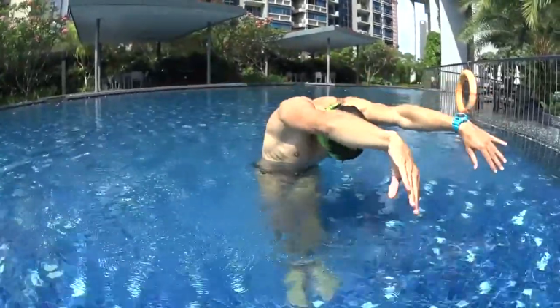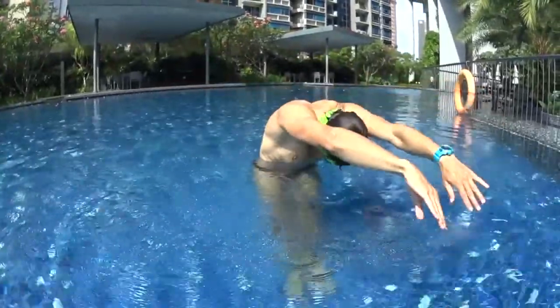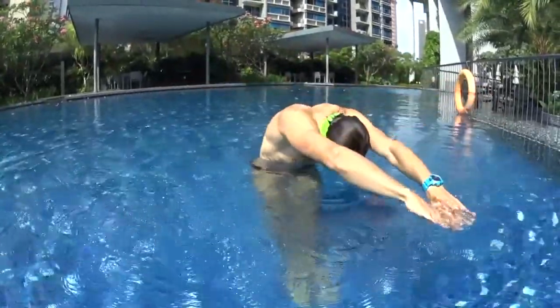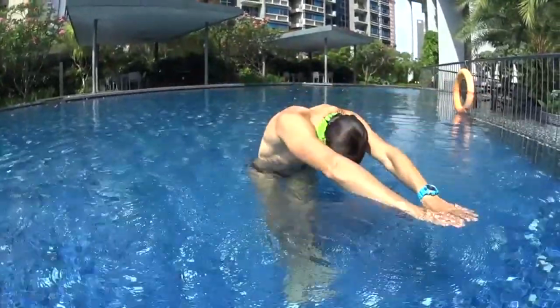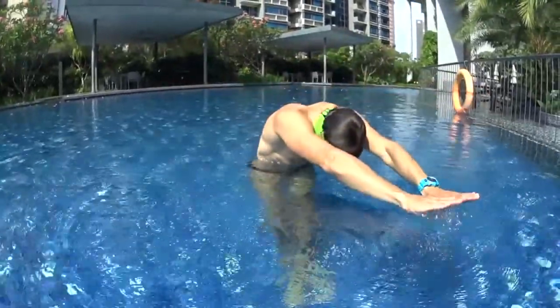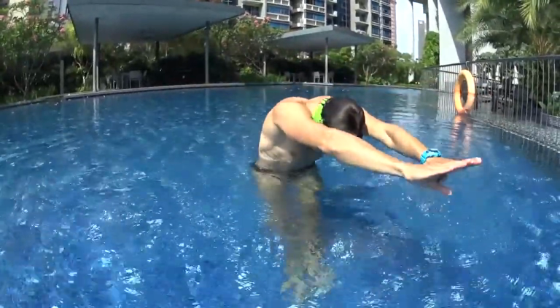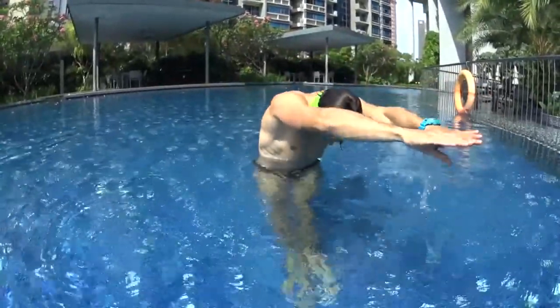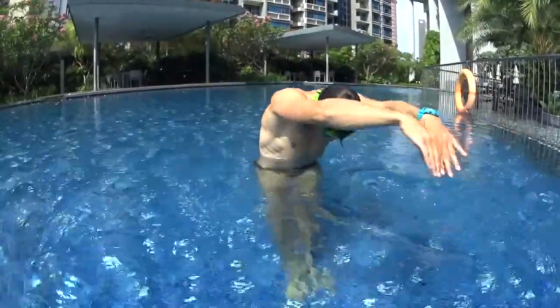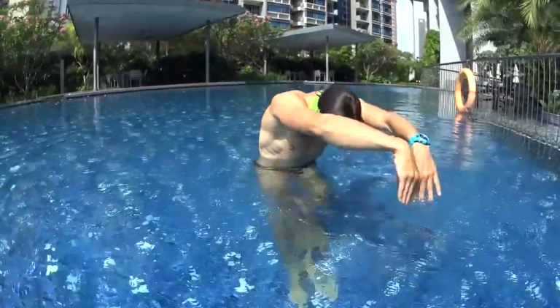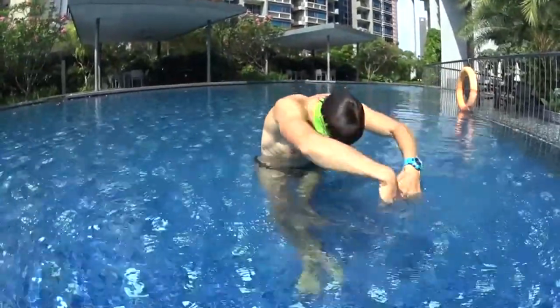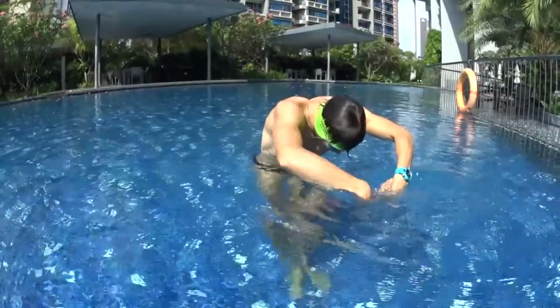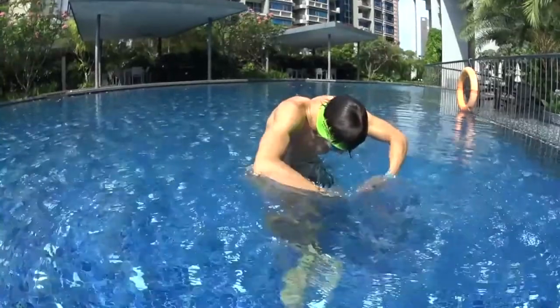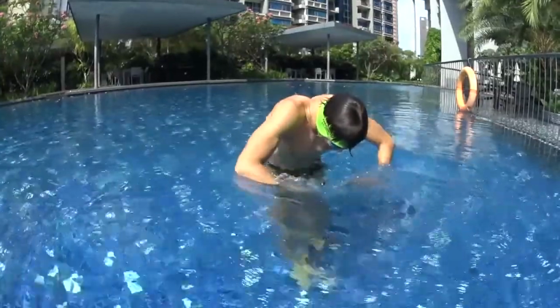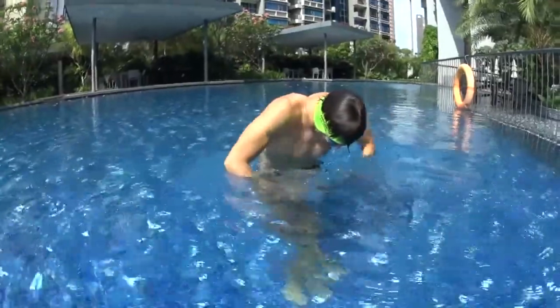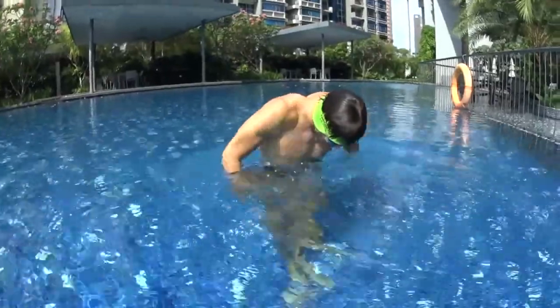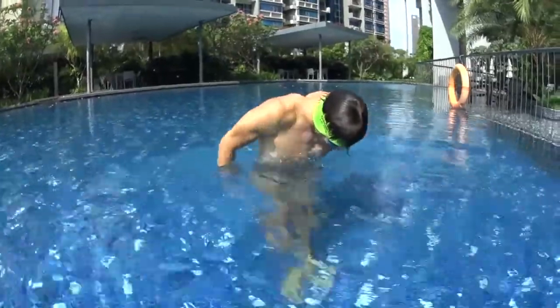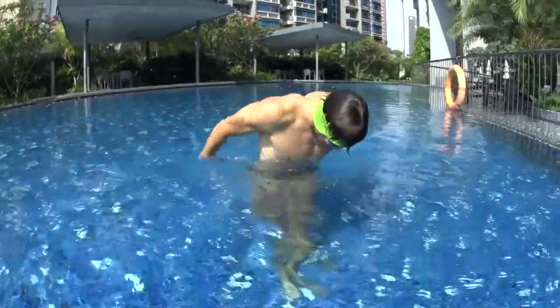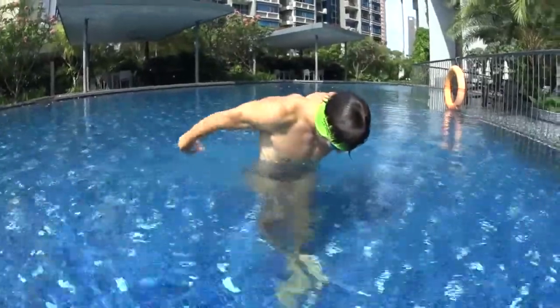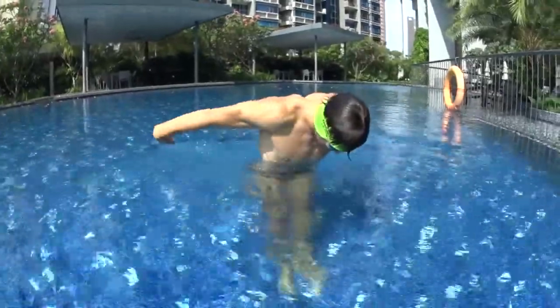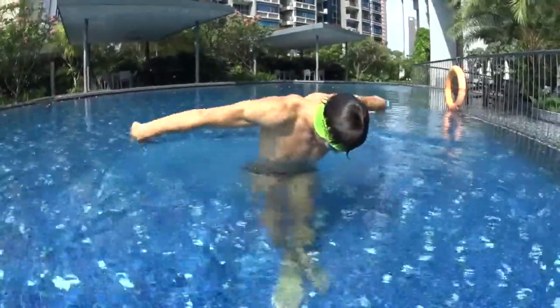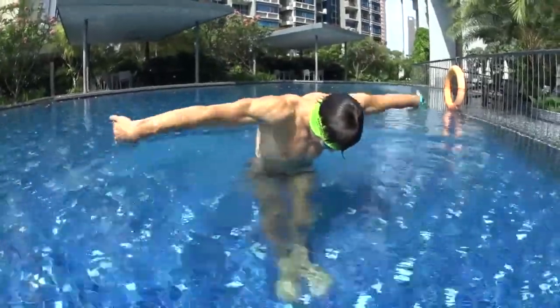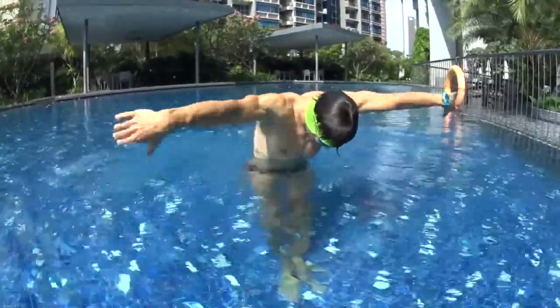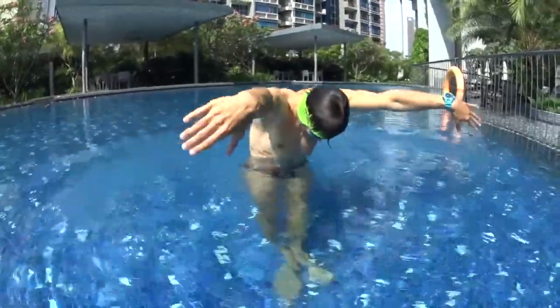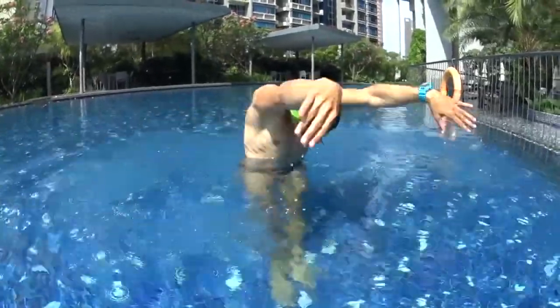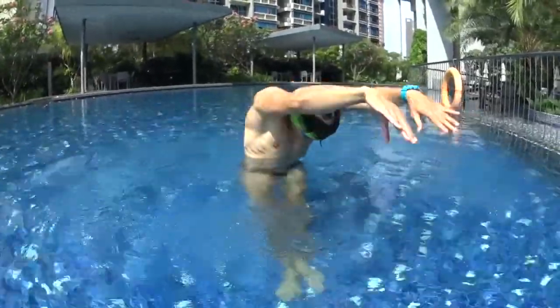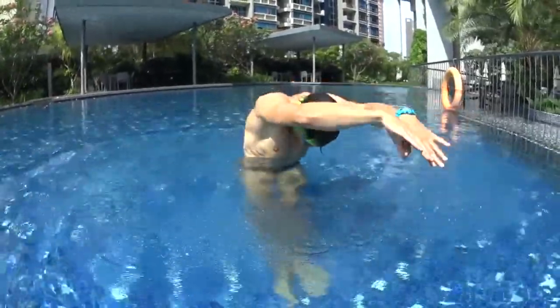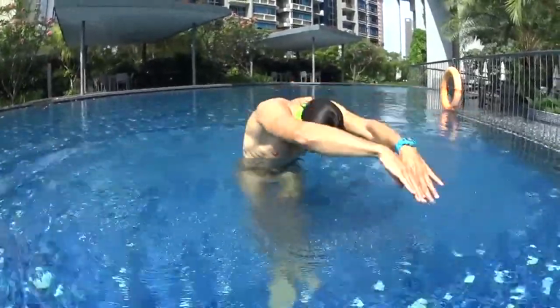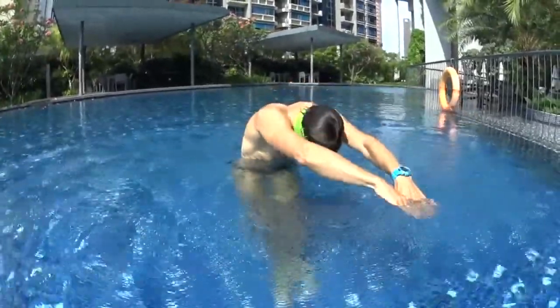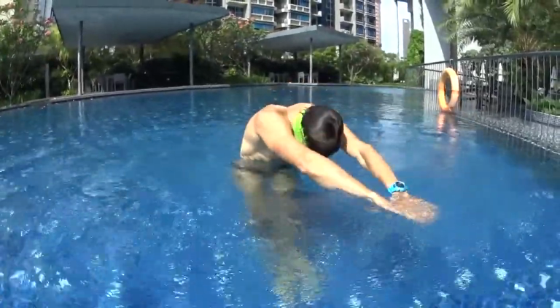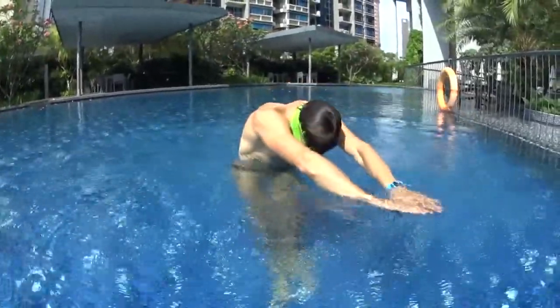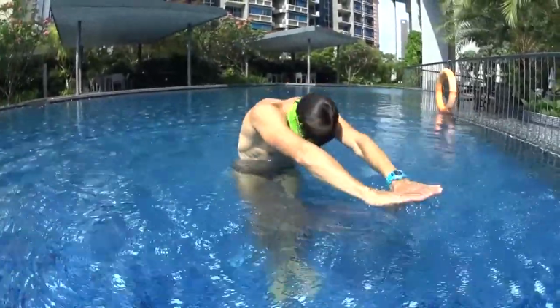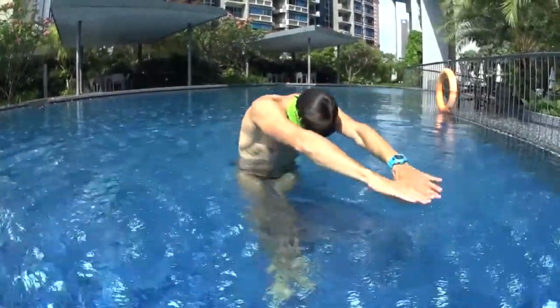Just repeat: one dolphin, two dolphin — move your hands with your head down. Three dolphin, four dolphin — move your hands with your heads up.